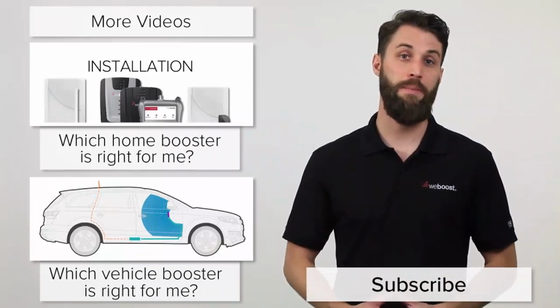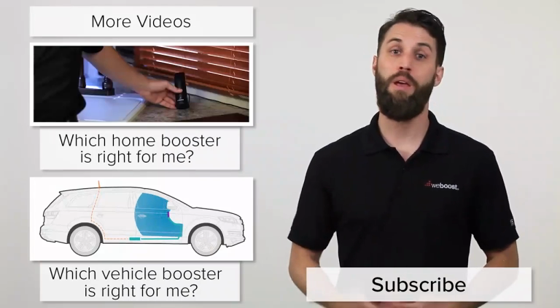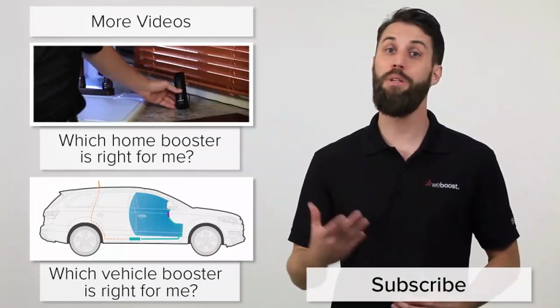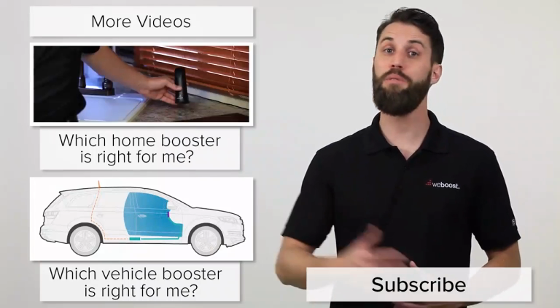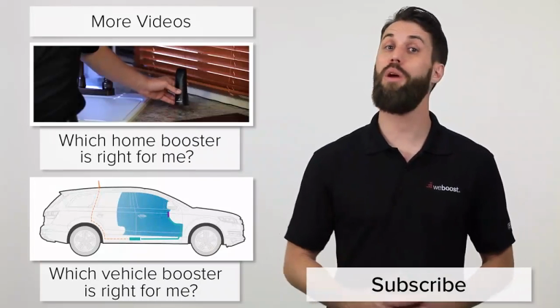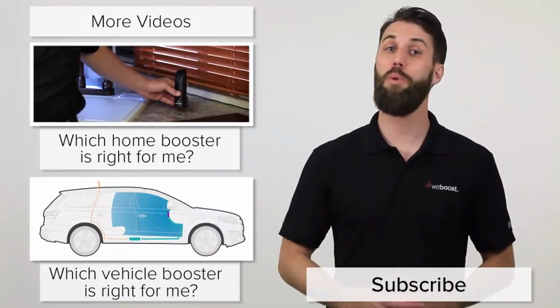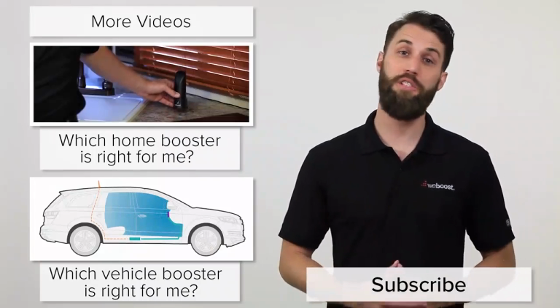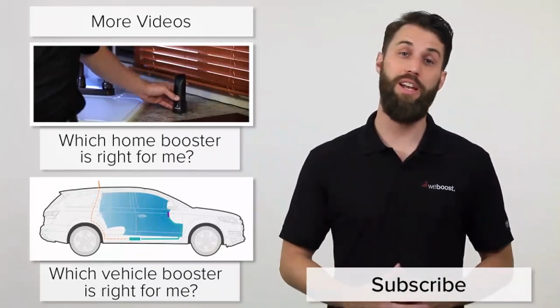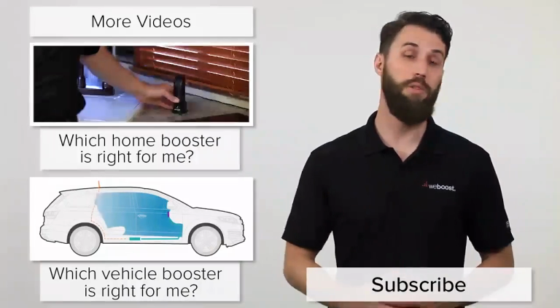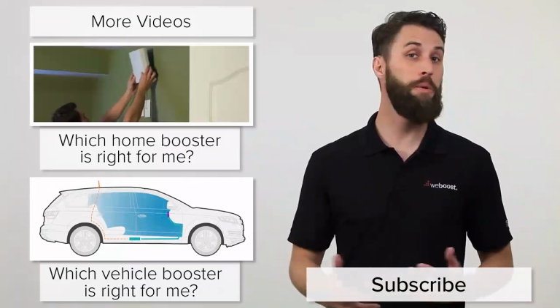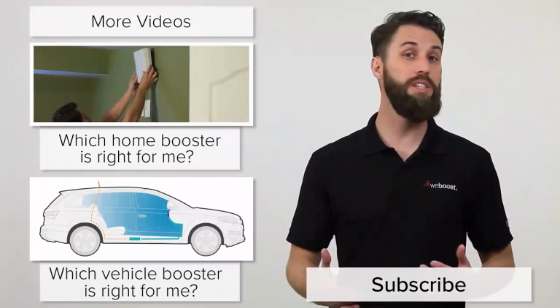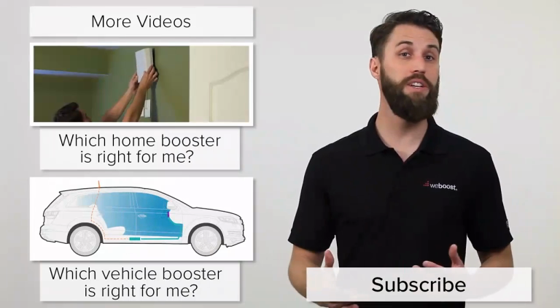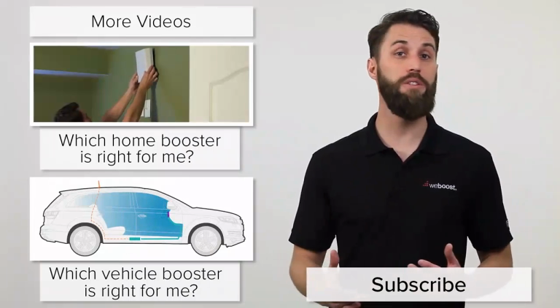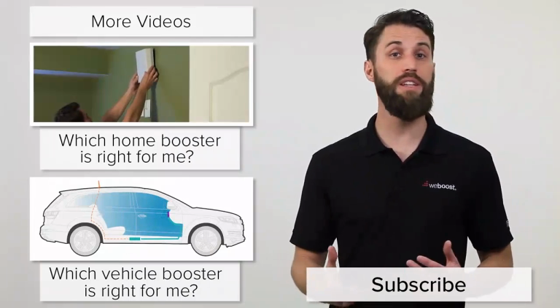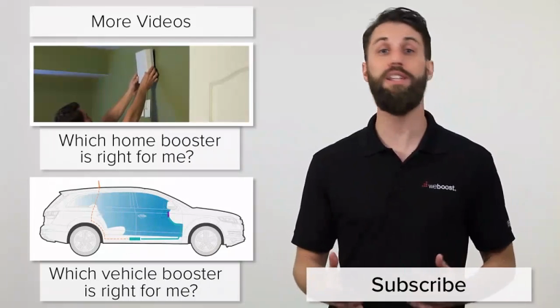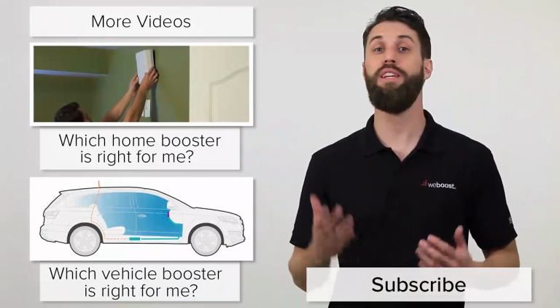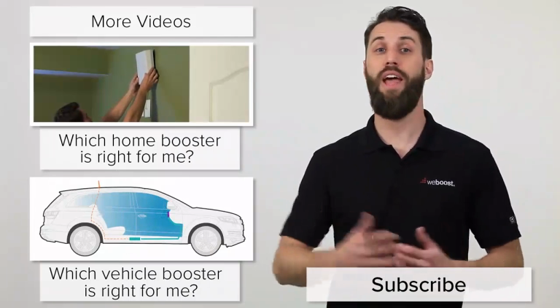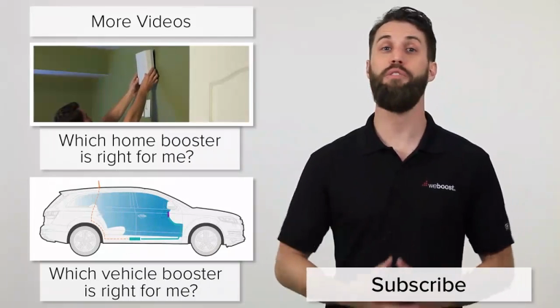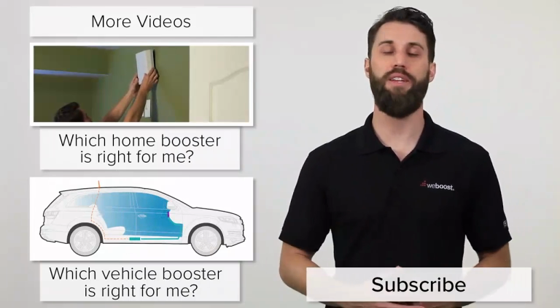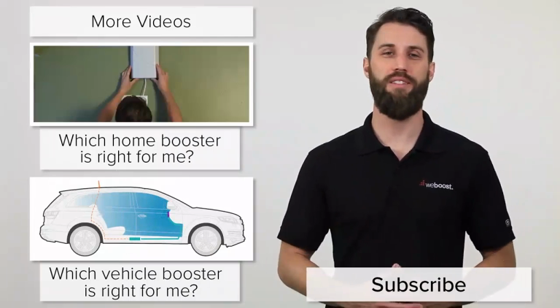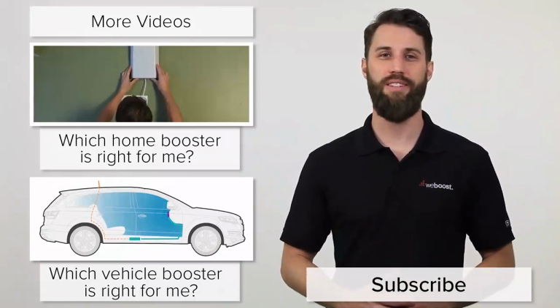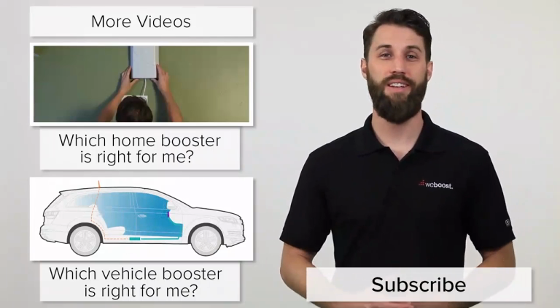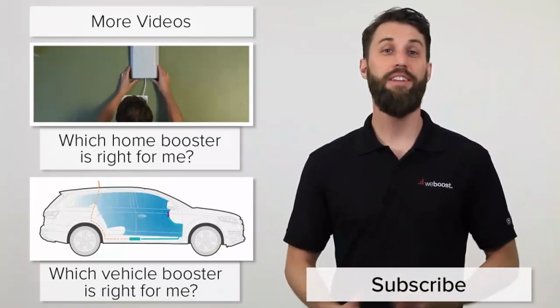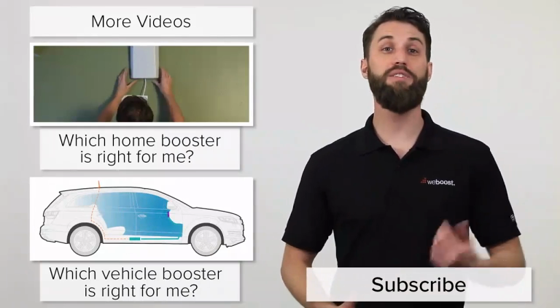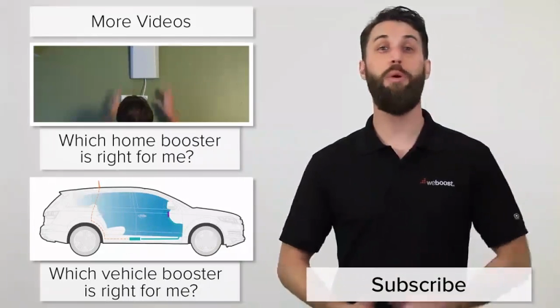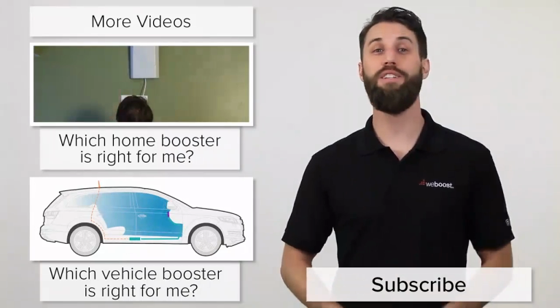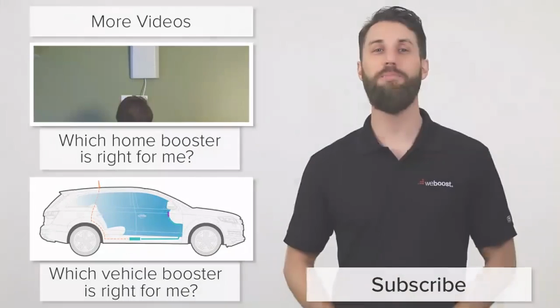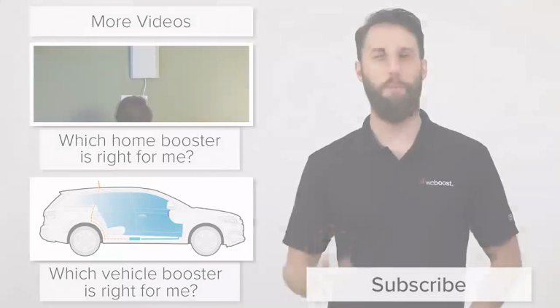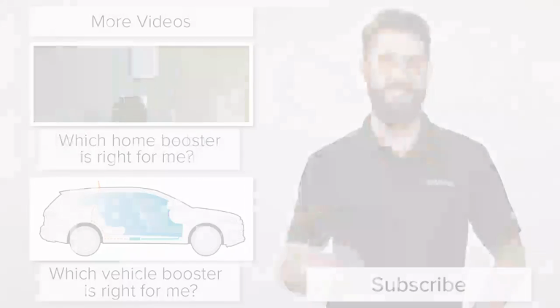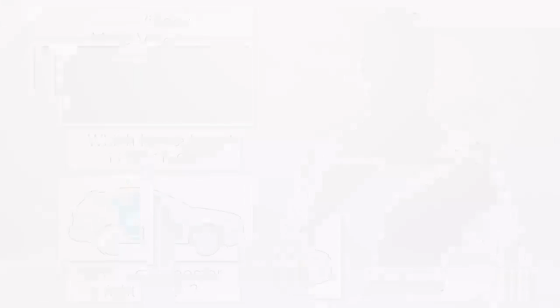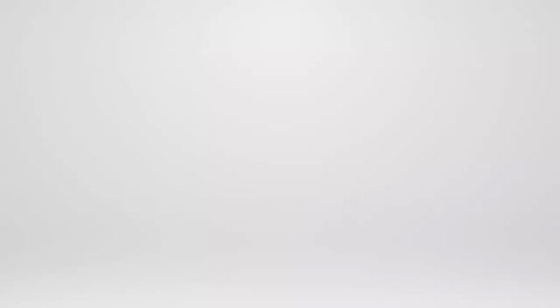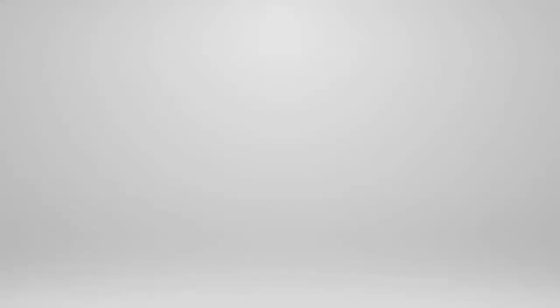We've also got links to all the options below, so click on any of those for more information on any of these devices. Please subscribe to our channel — we release videos like this every week. Thanks for watching and we'll see you next time.